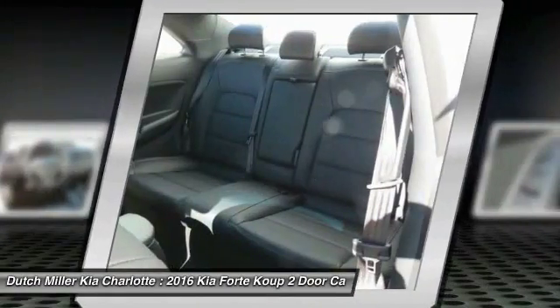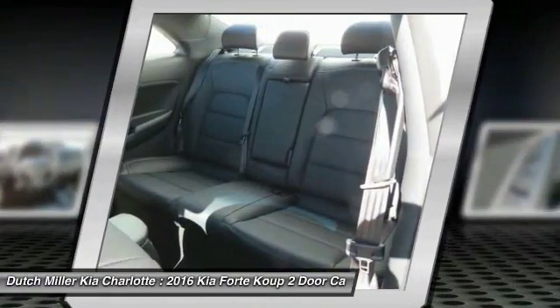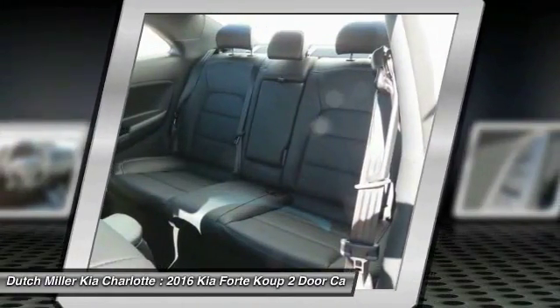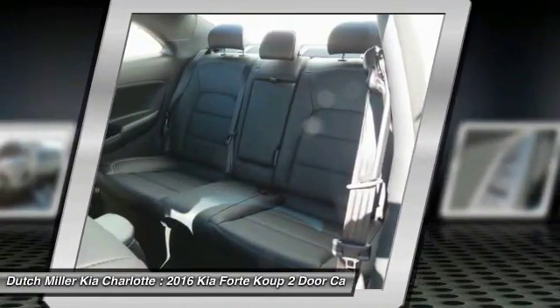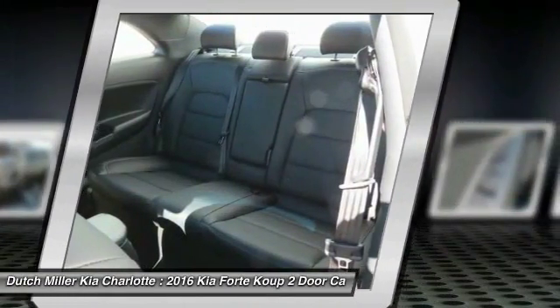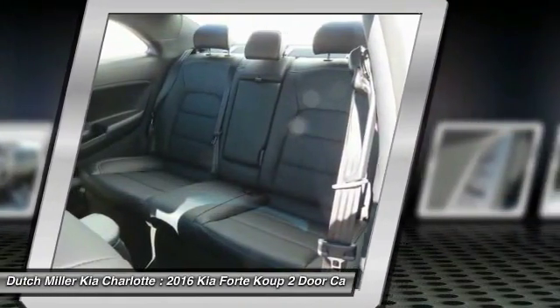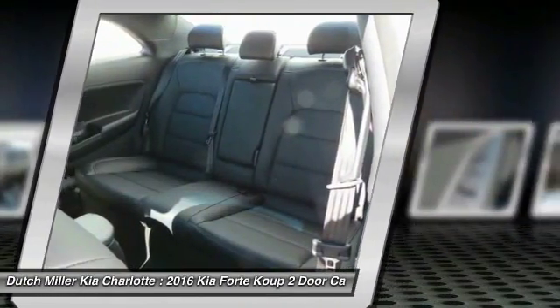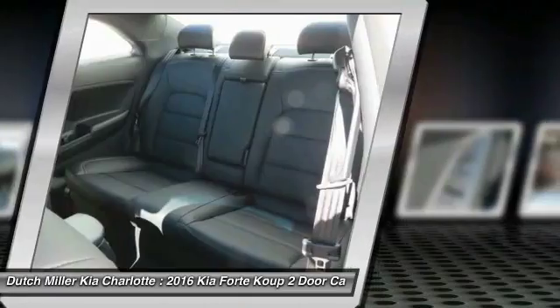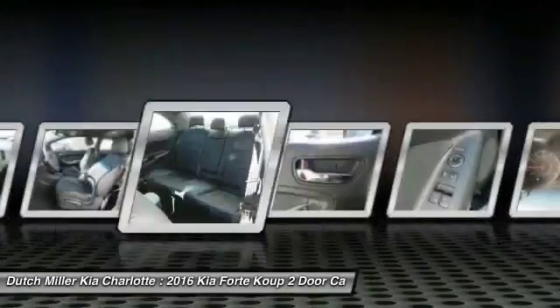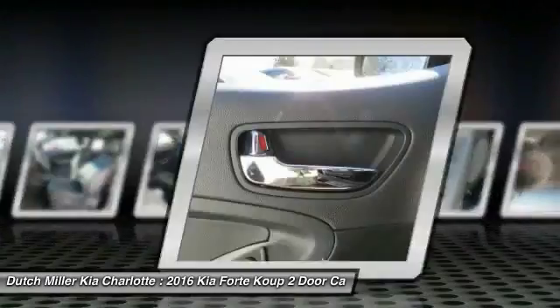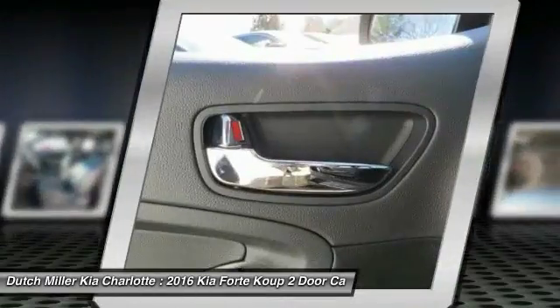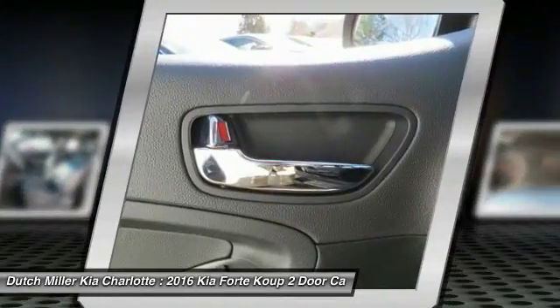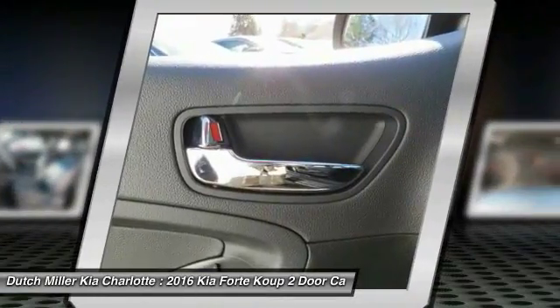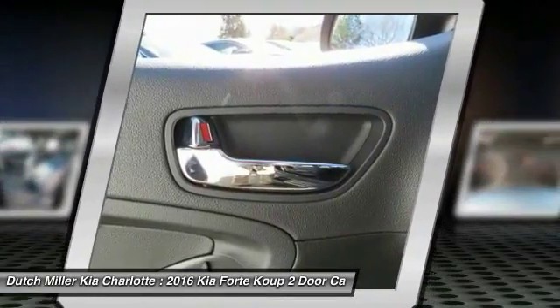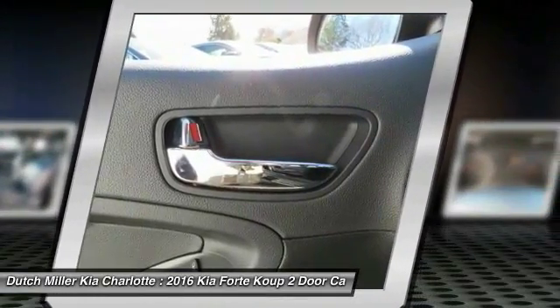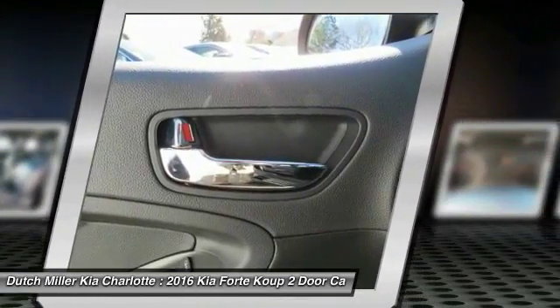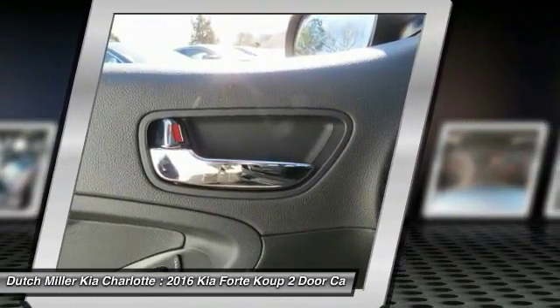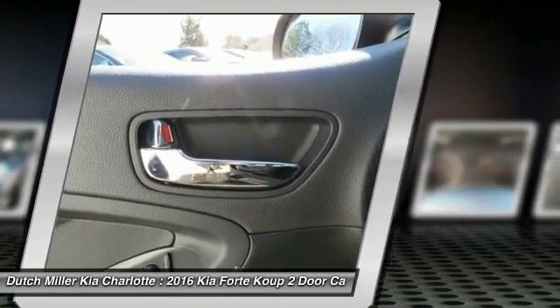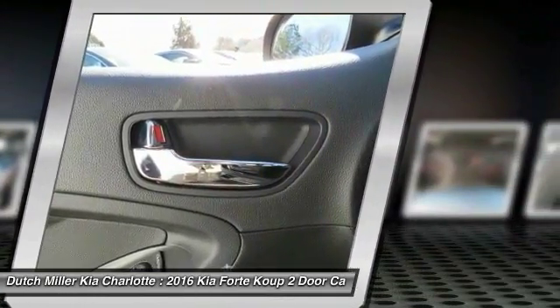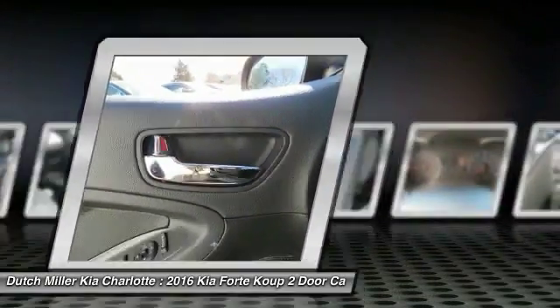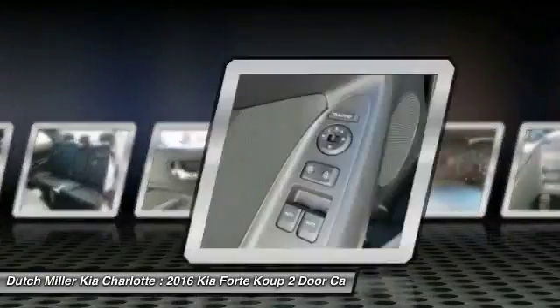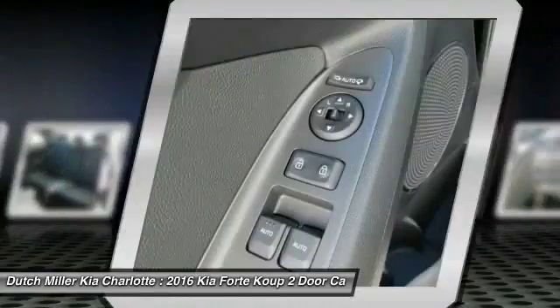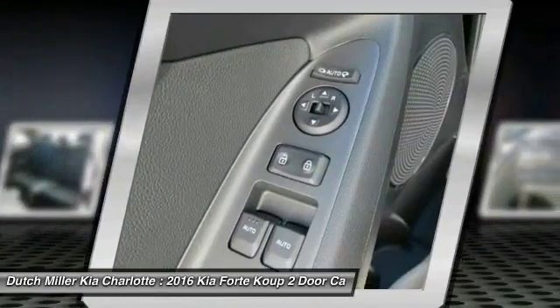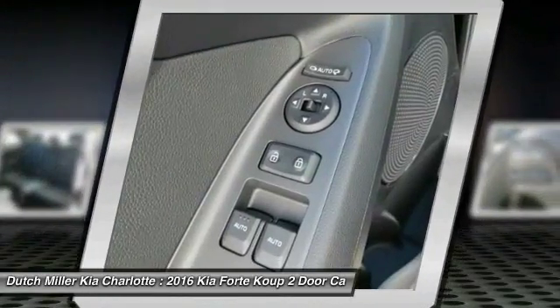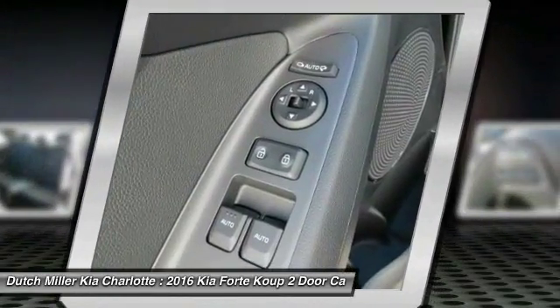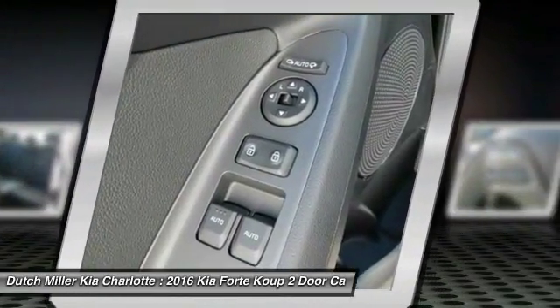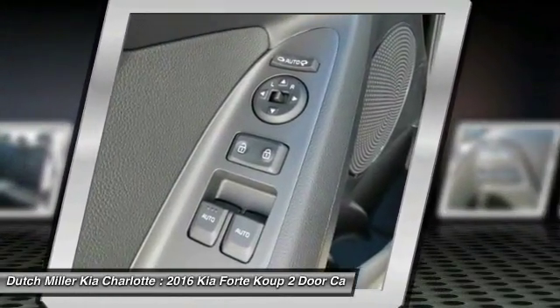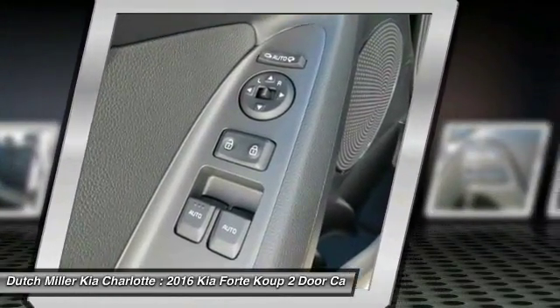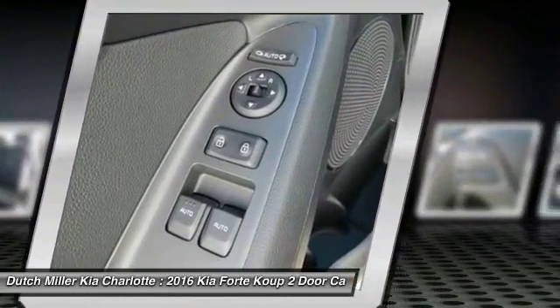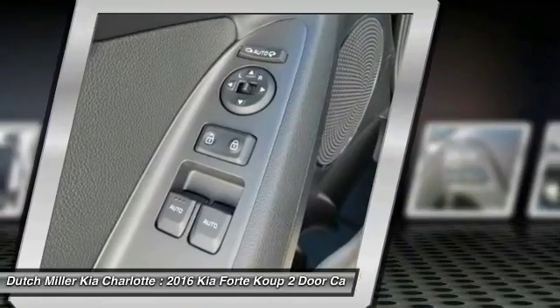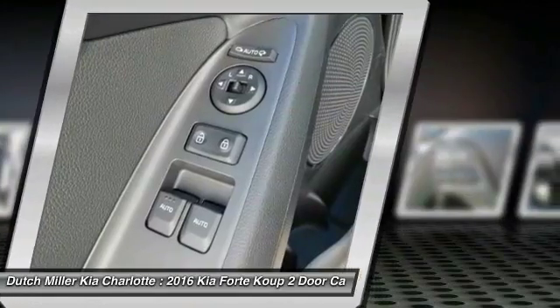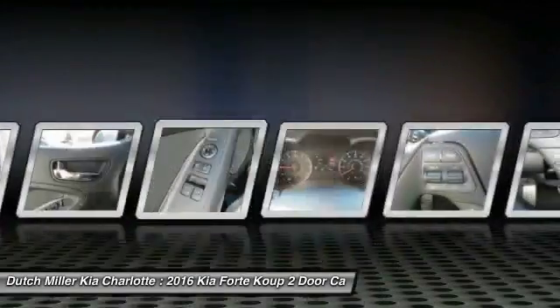Power steering, cruise control, aluminum wheels, rear defrost, AM FM stereo radio, and hands-free communication.